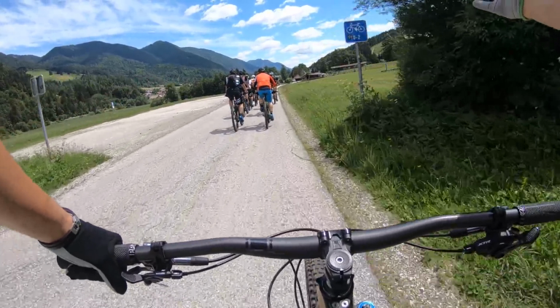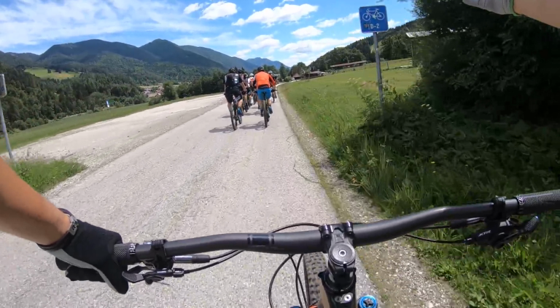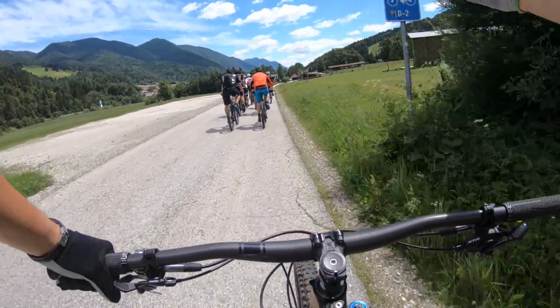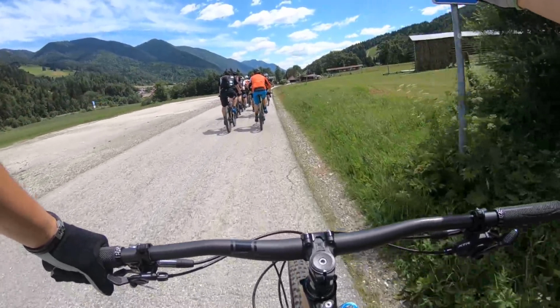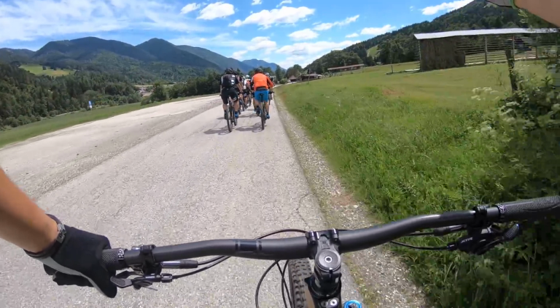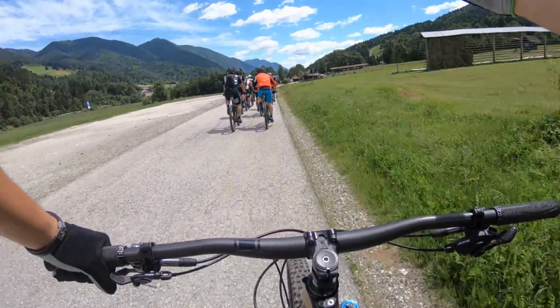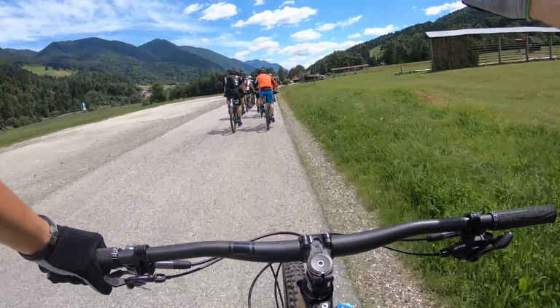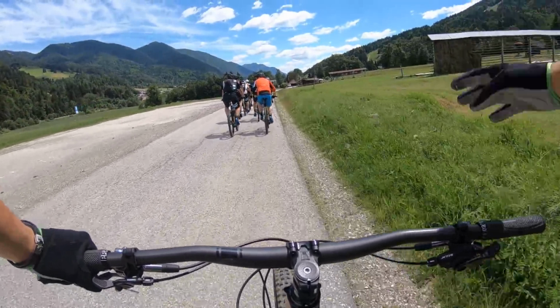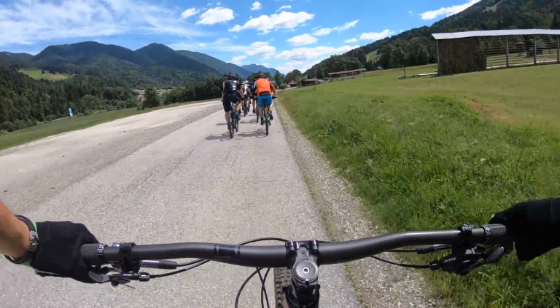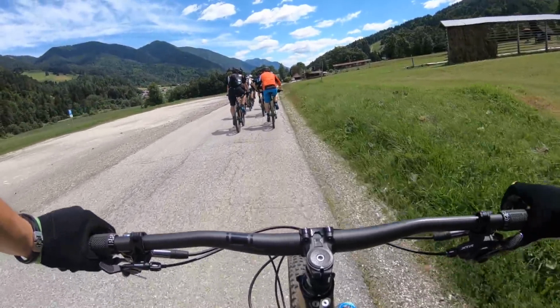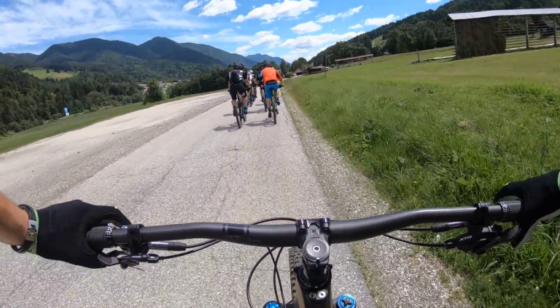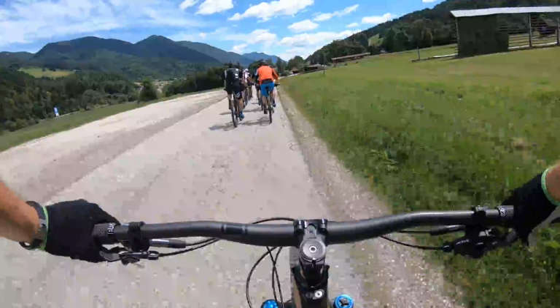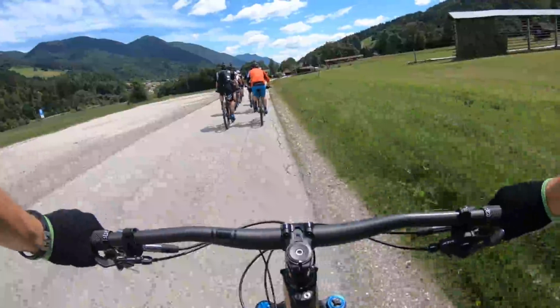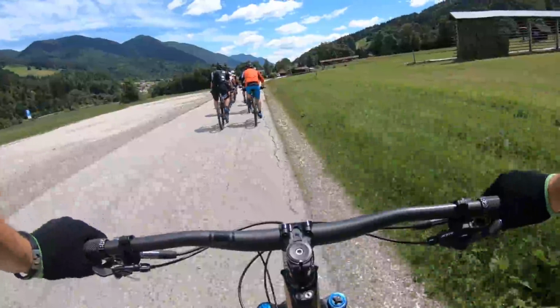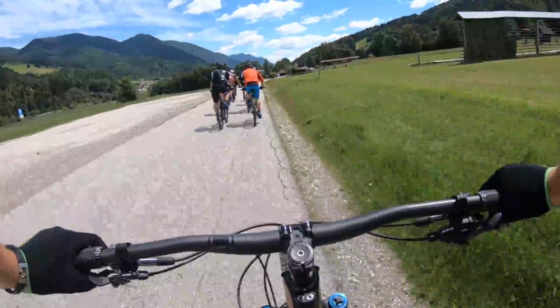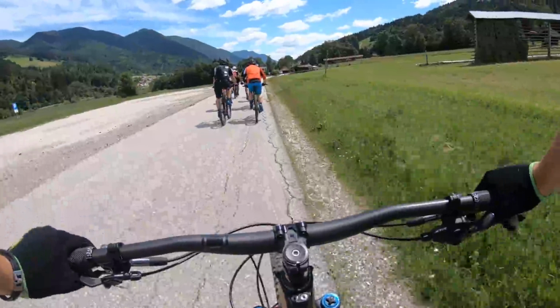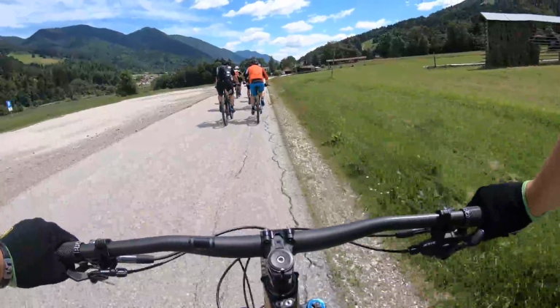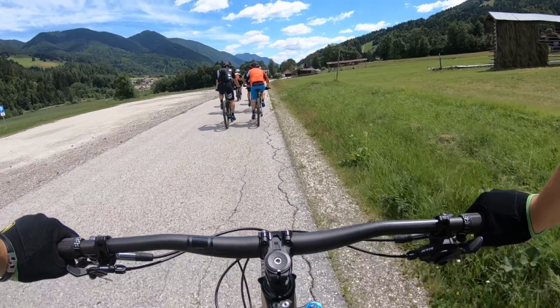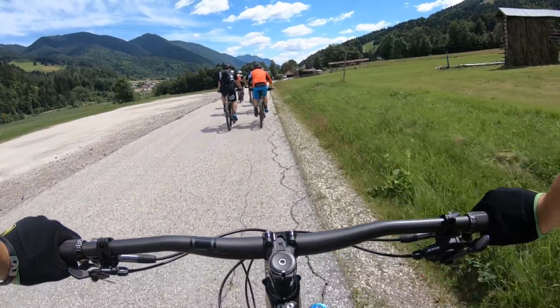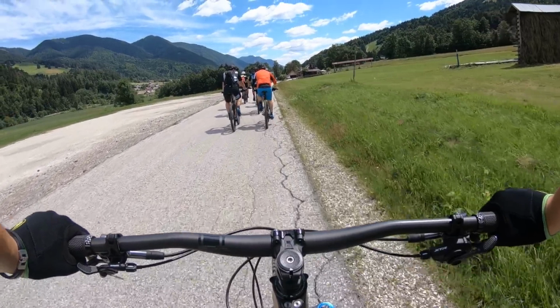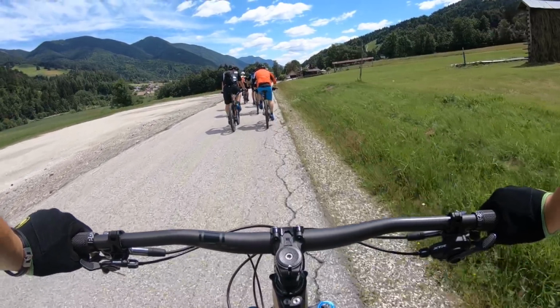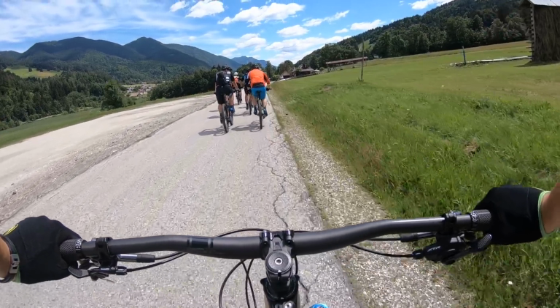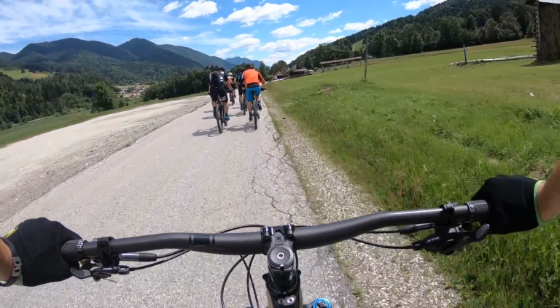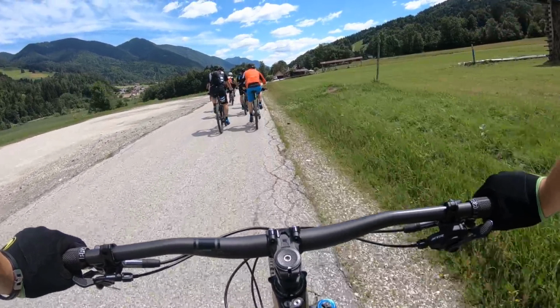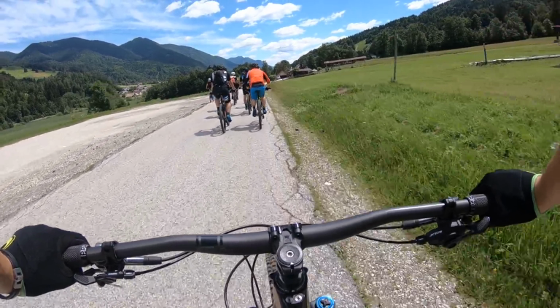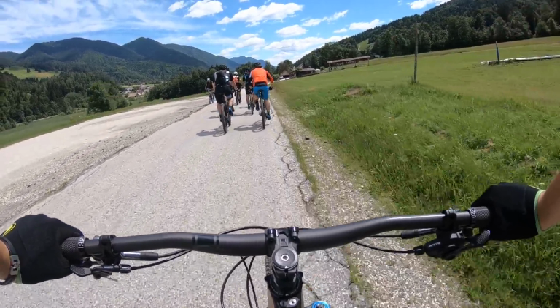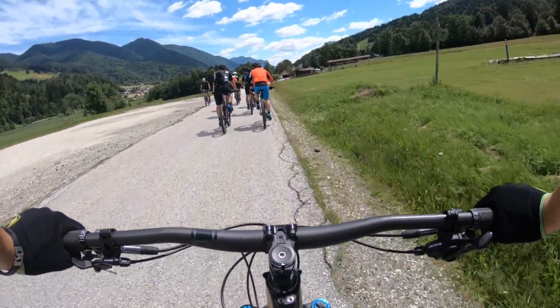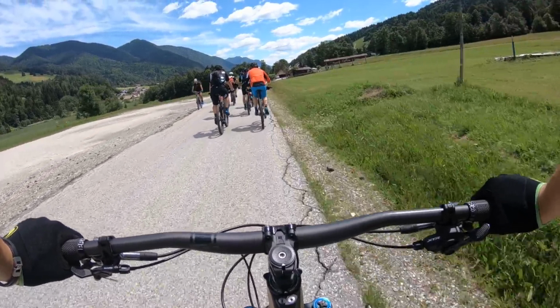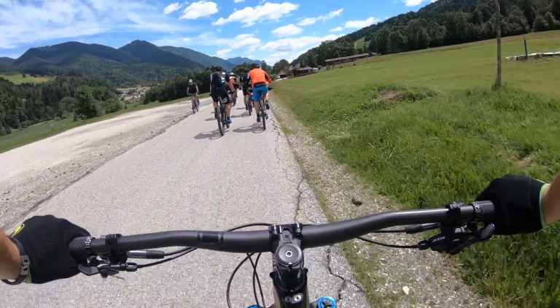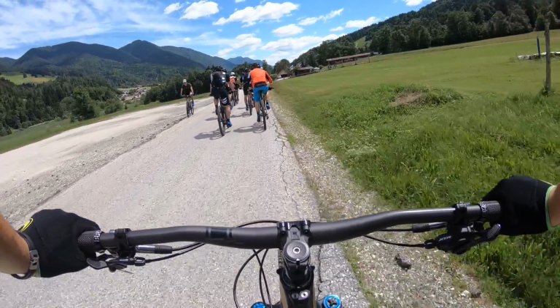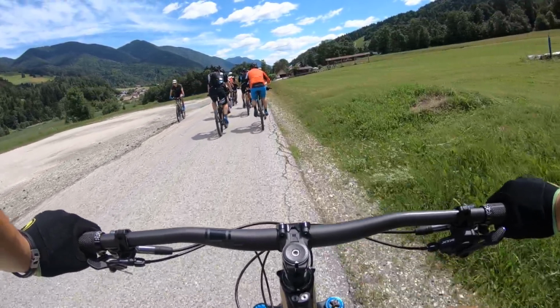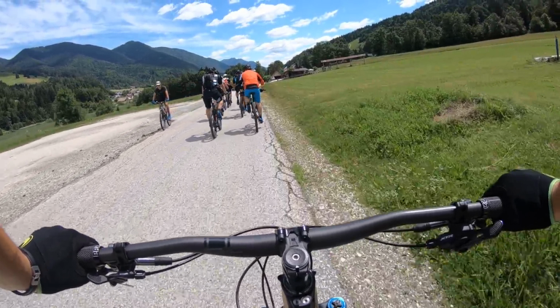Slovenia, Kranjska Gora, Shimano XTR Media Camp. Welcome you all!